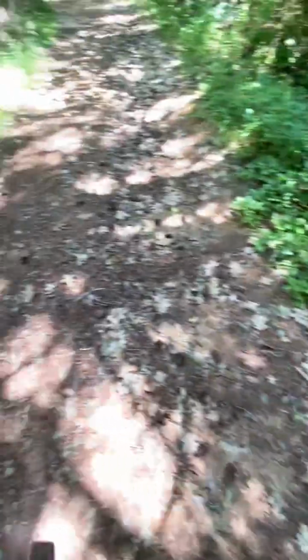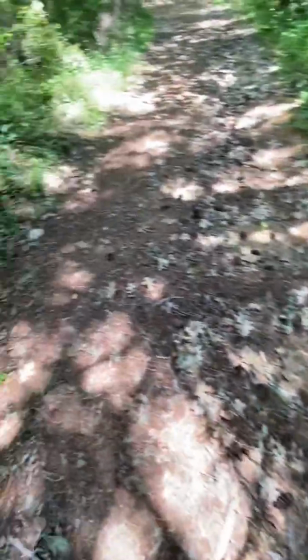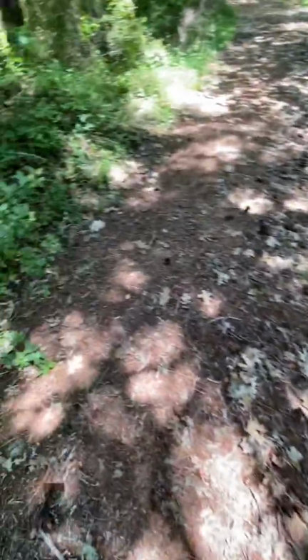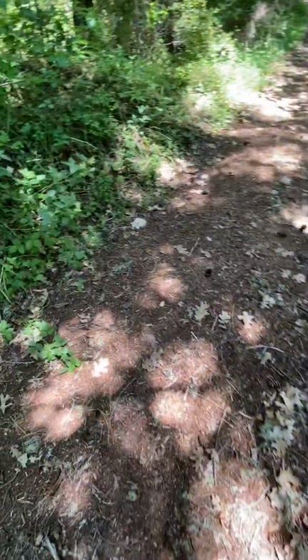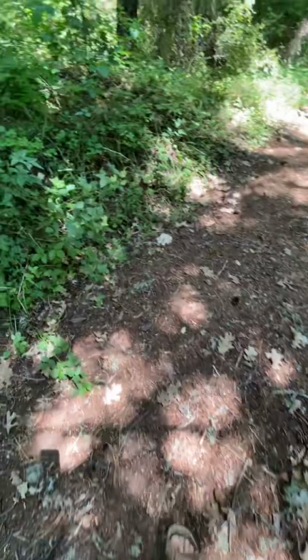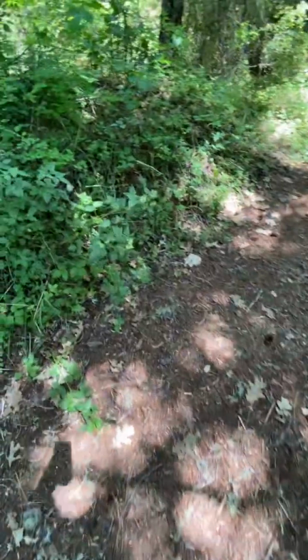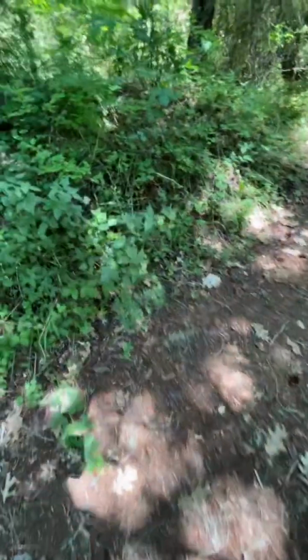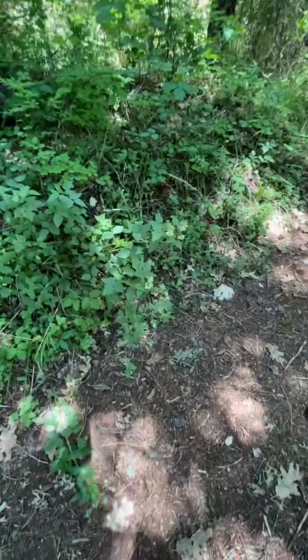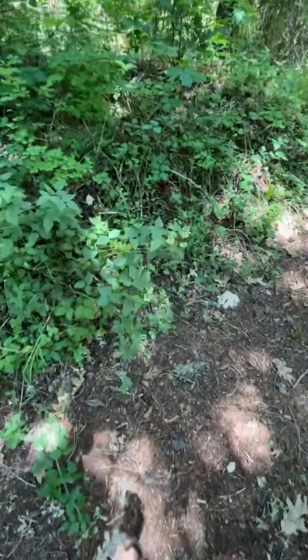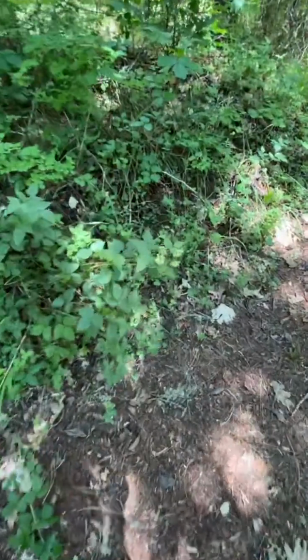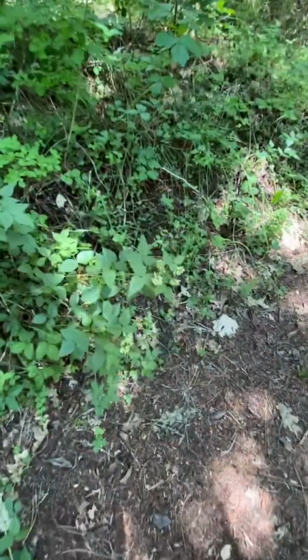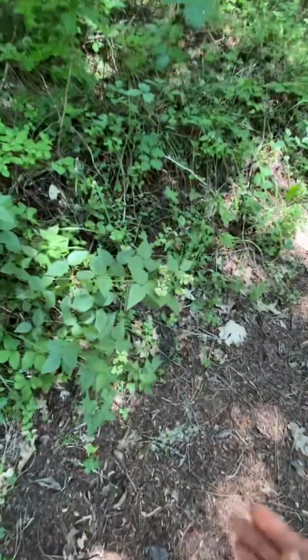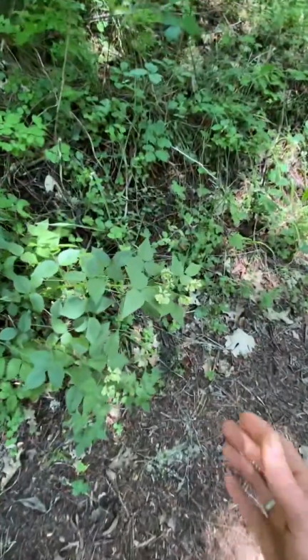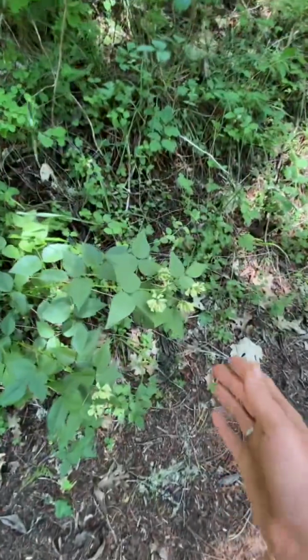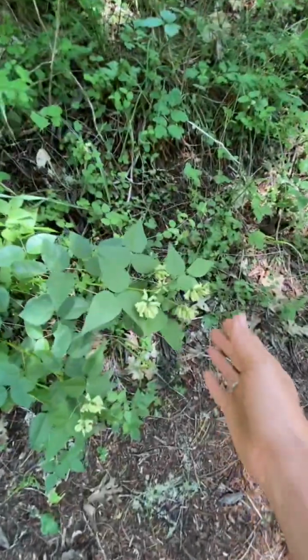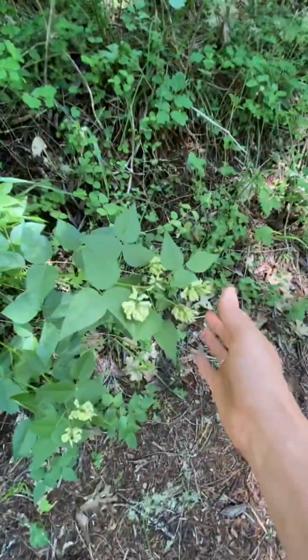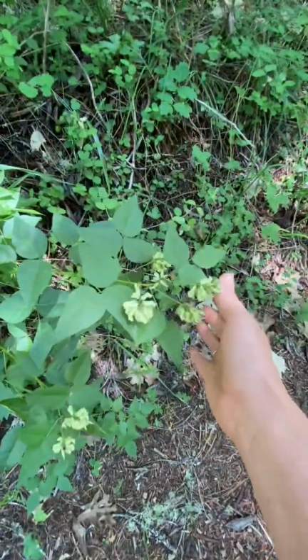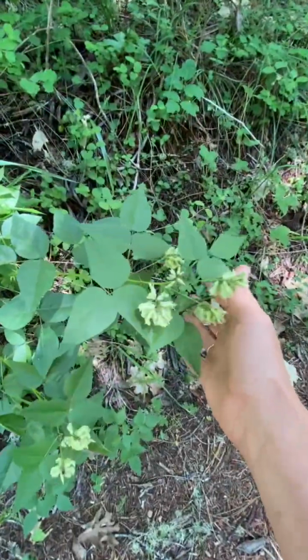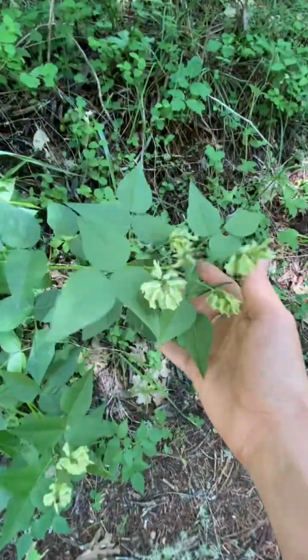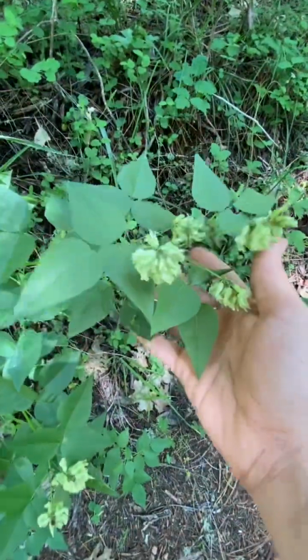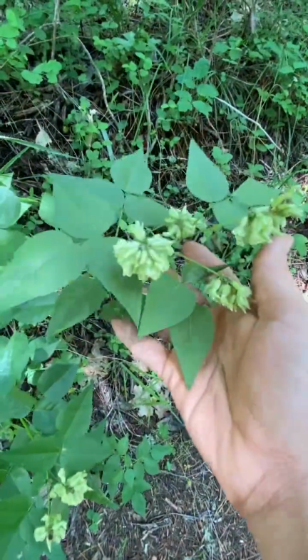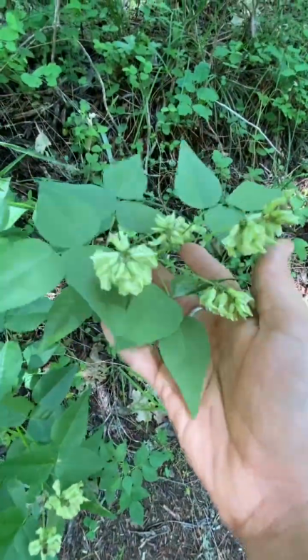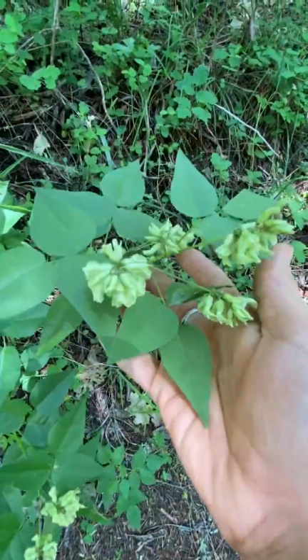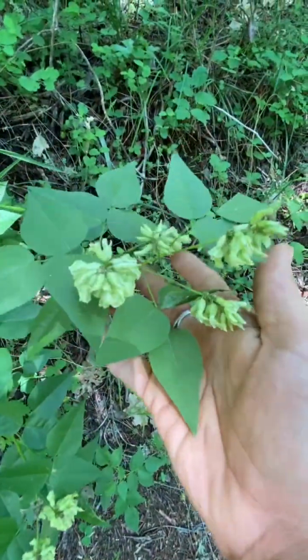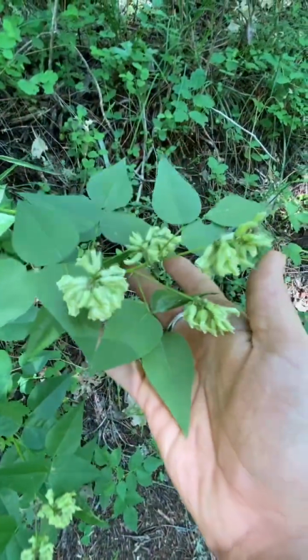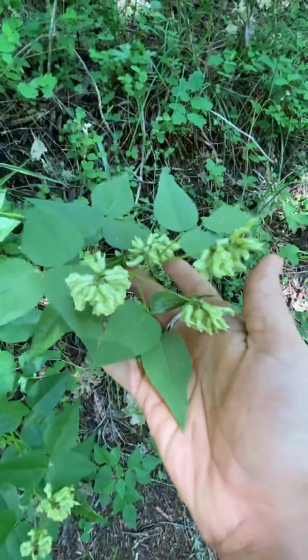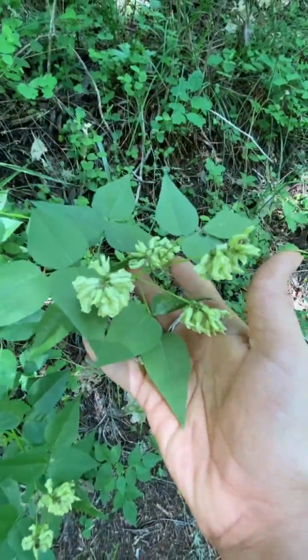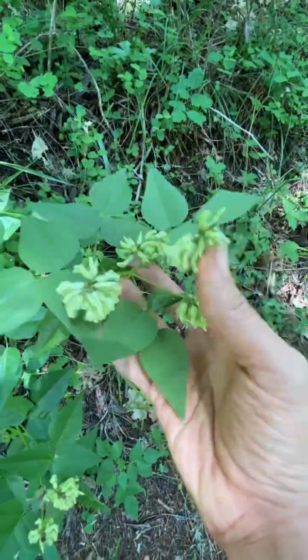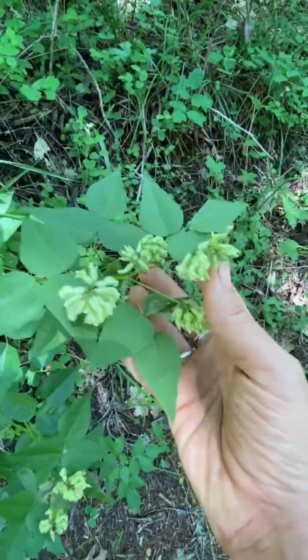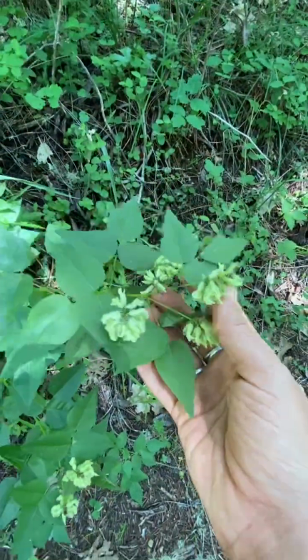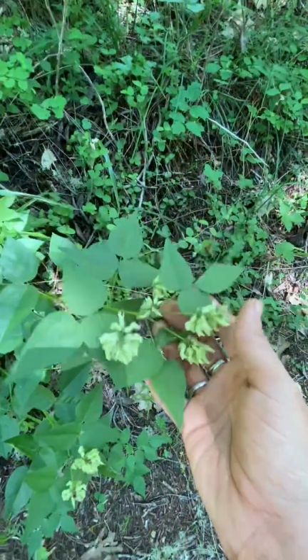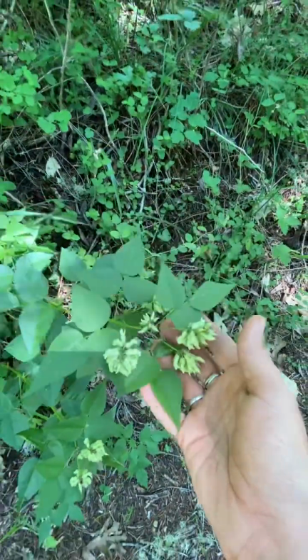And then this is a better flowering Scurf Pea. It's so pretty.